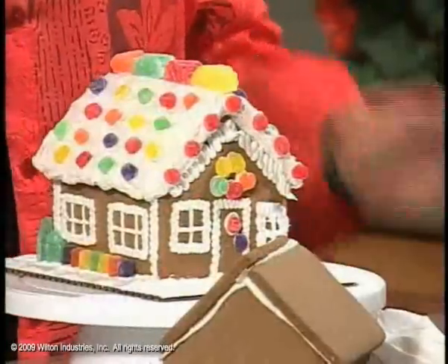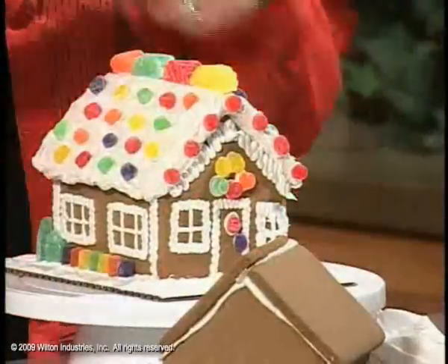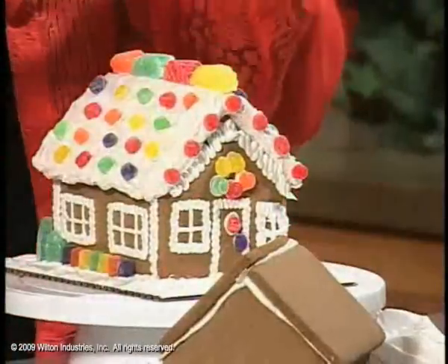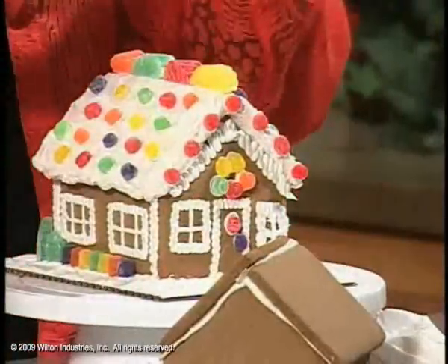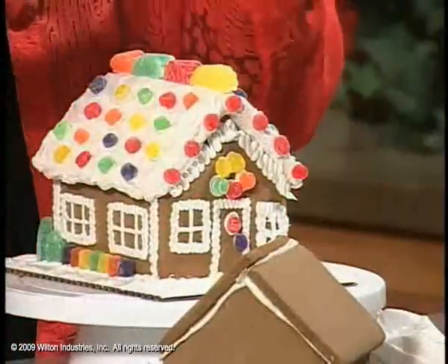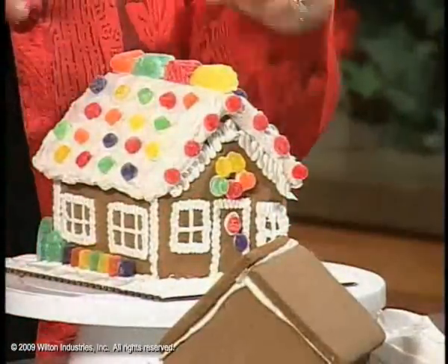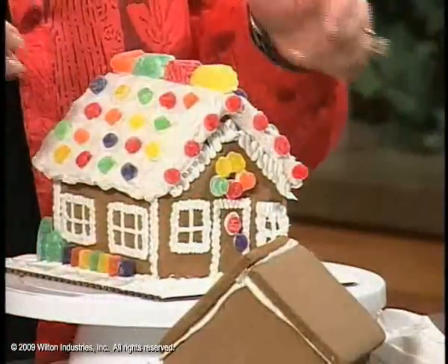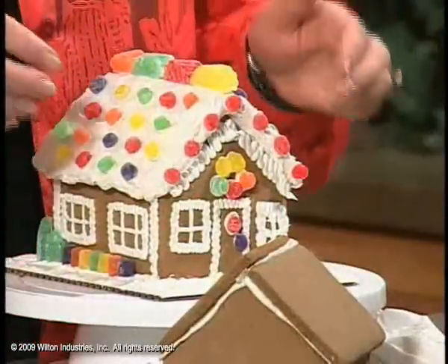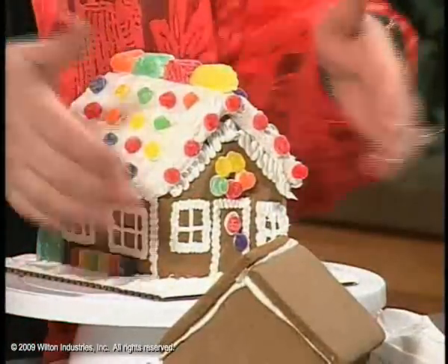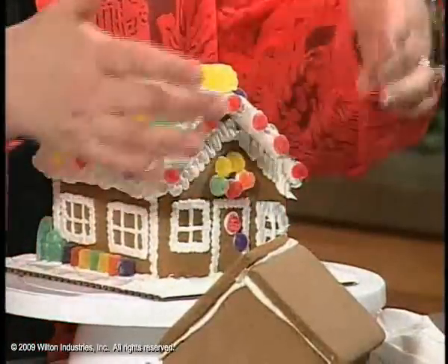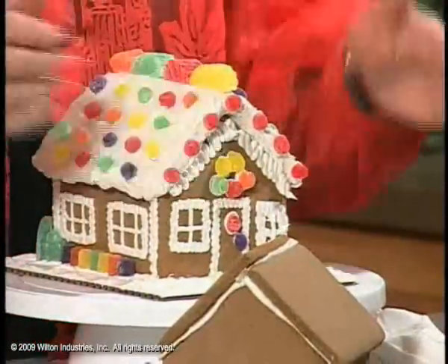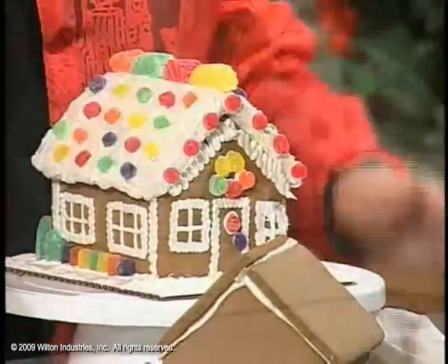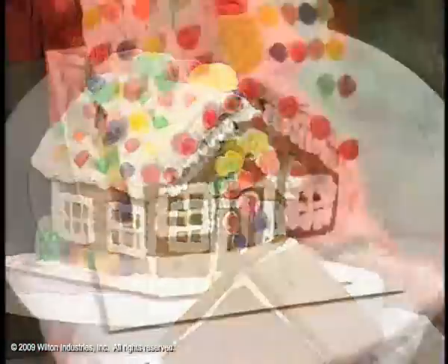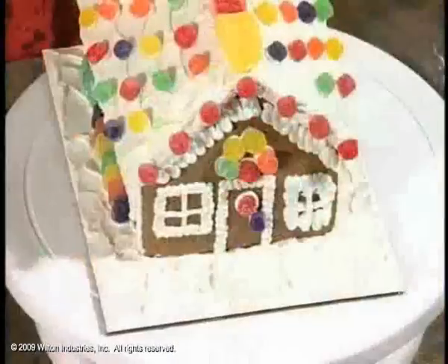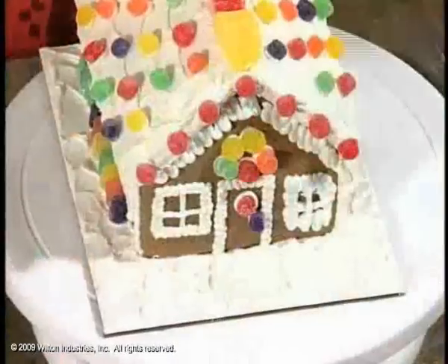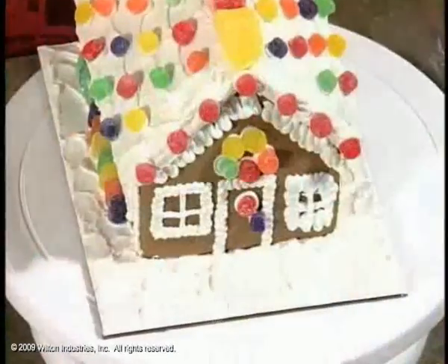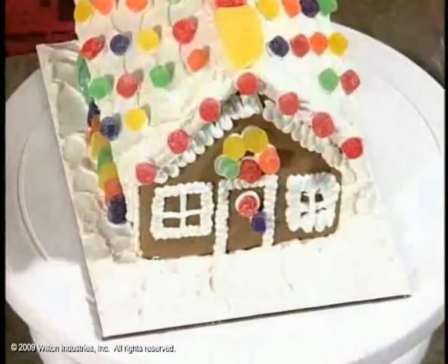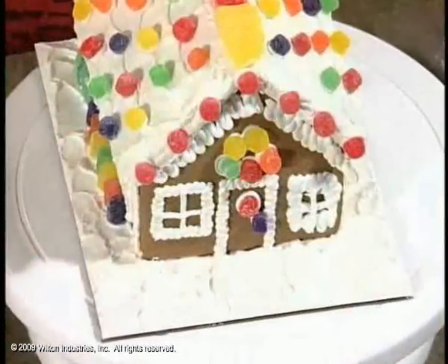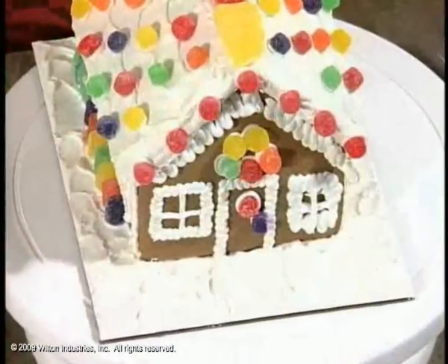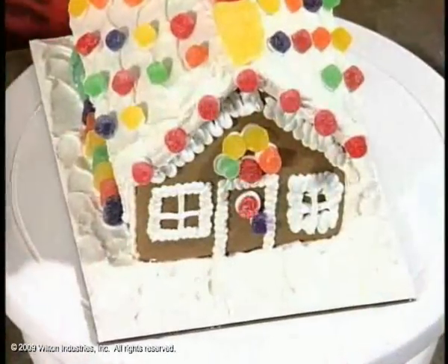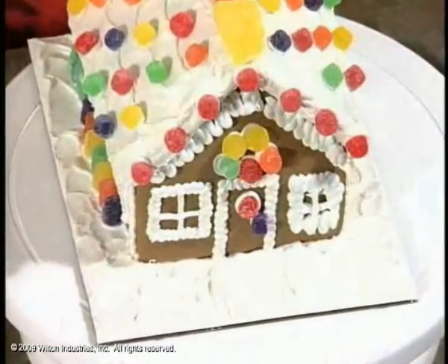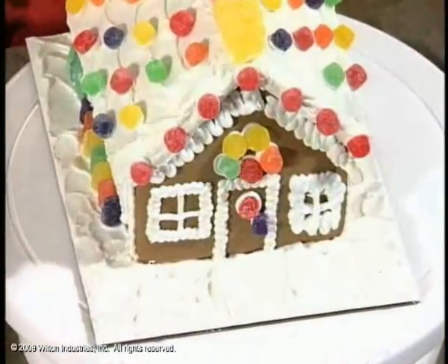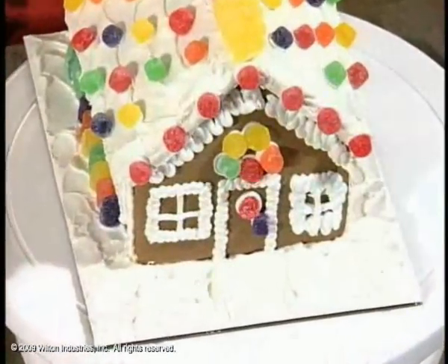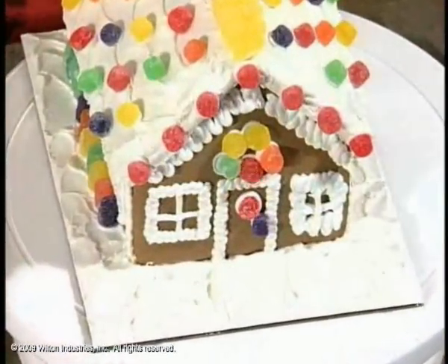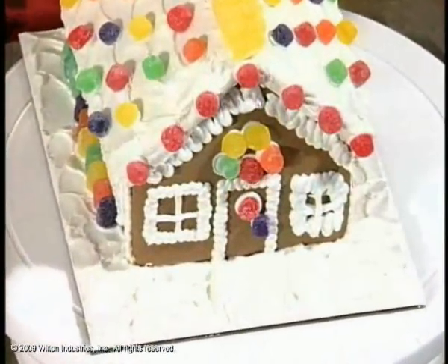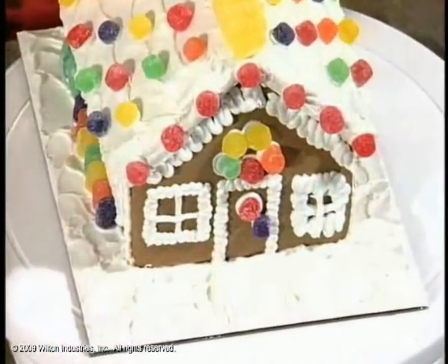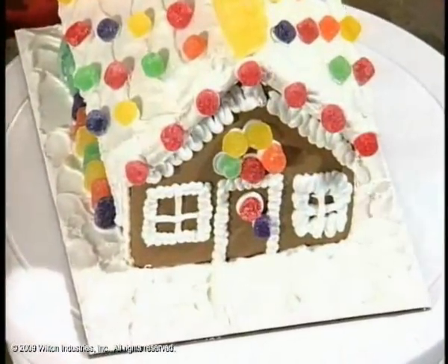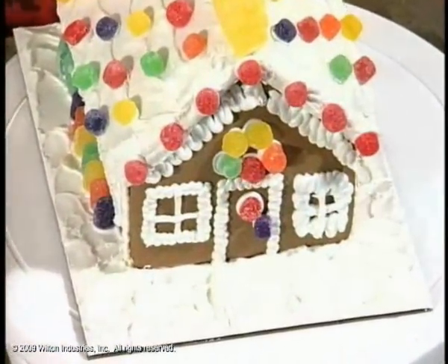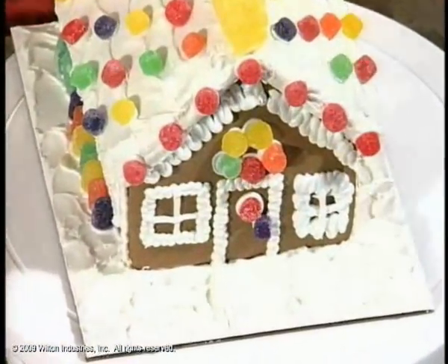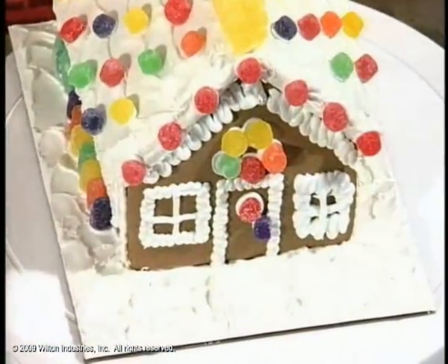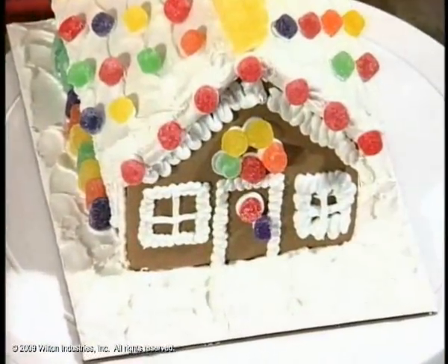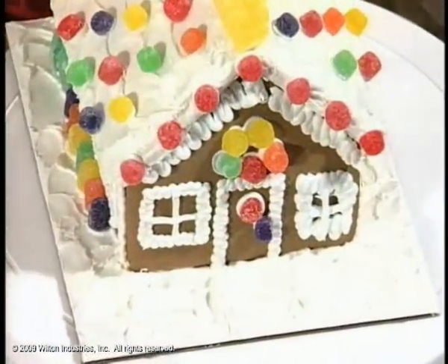I only have five candies in there and I've got a little bit of white around it. You don't have to worry about that because that's more snow.